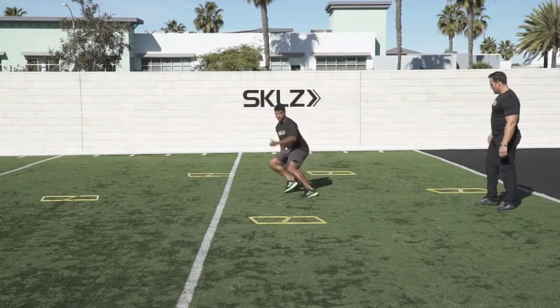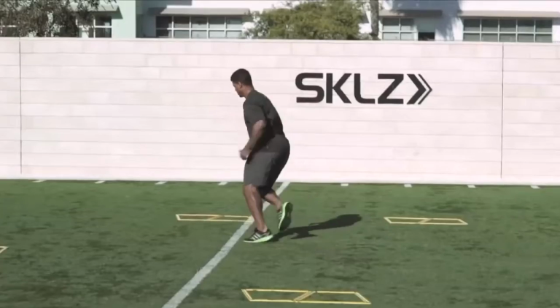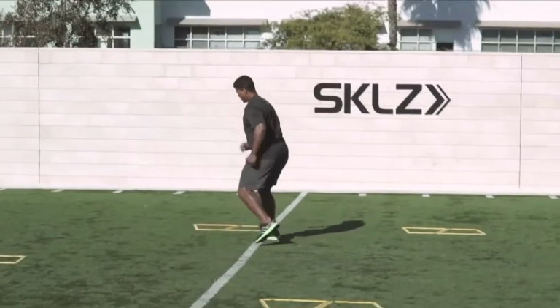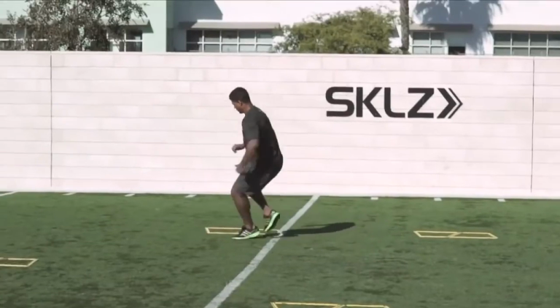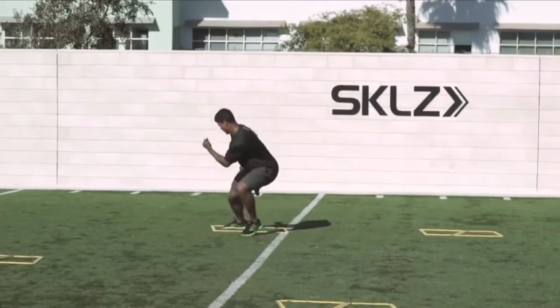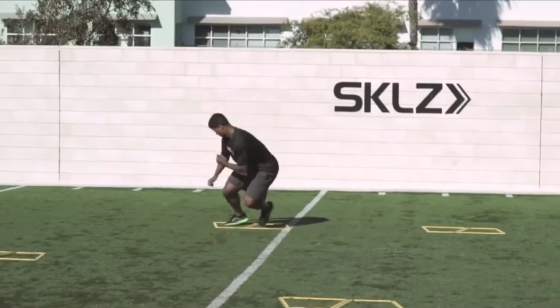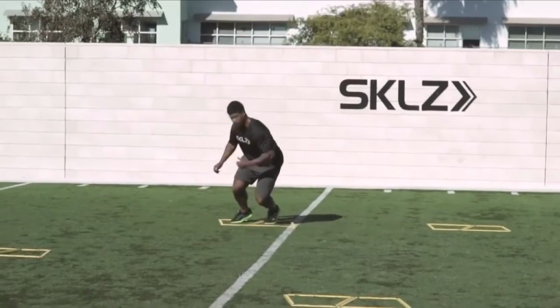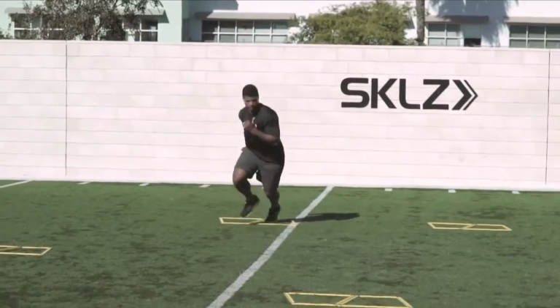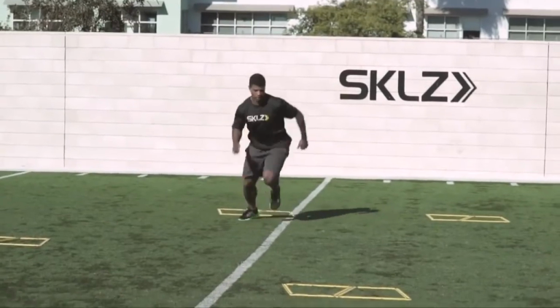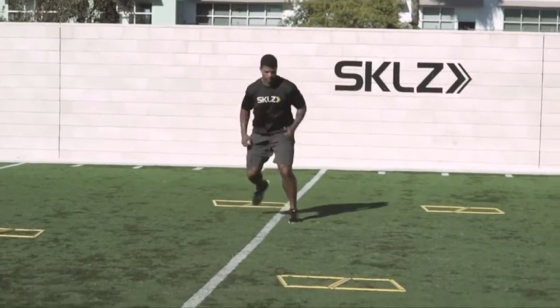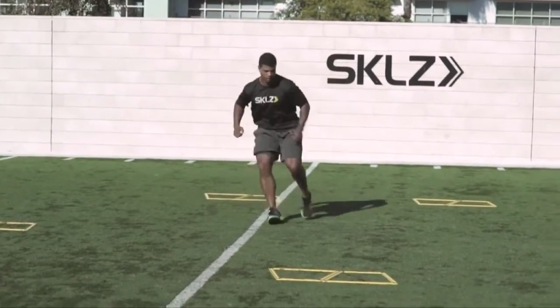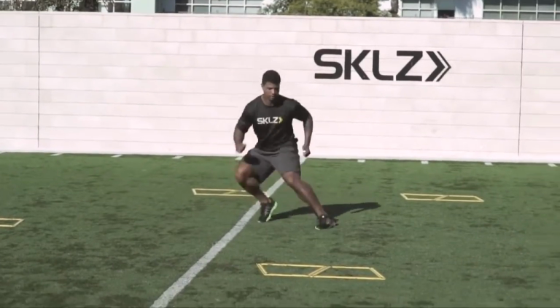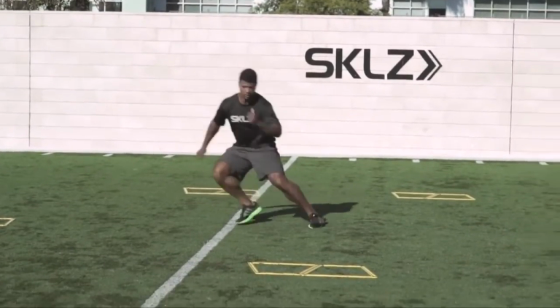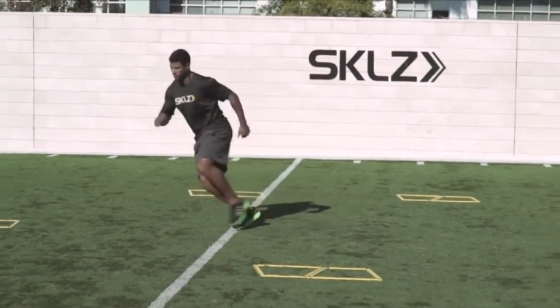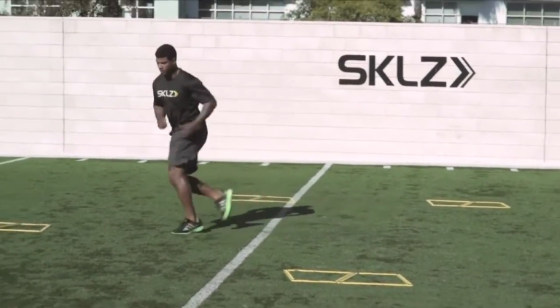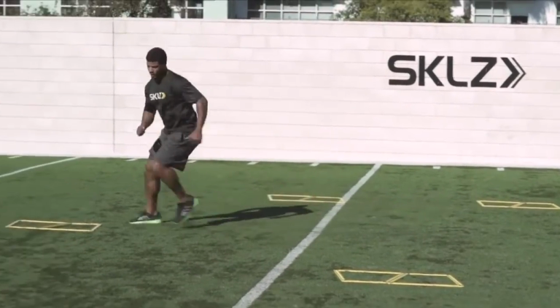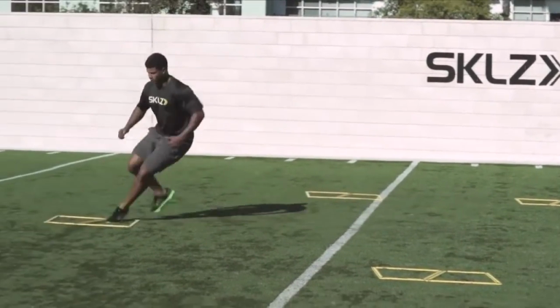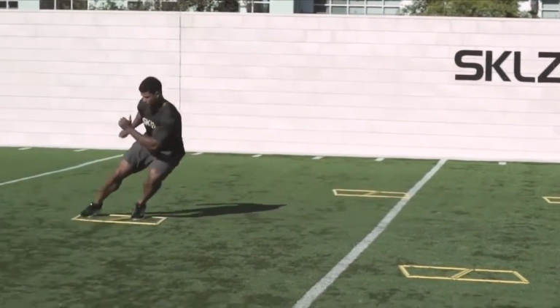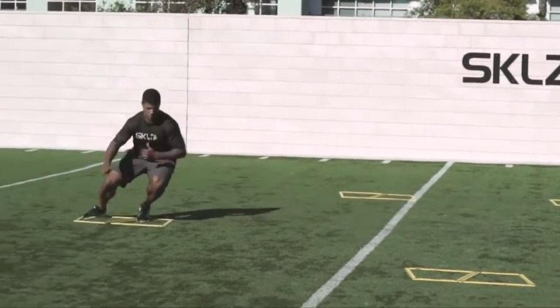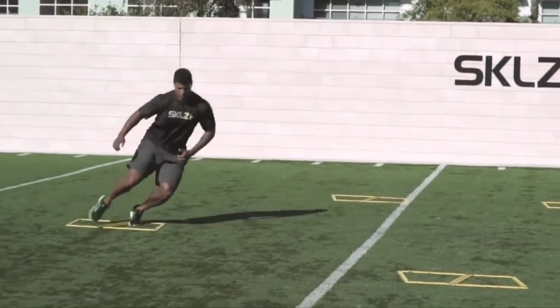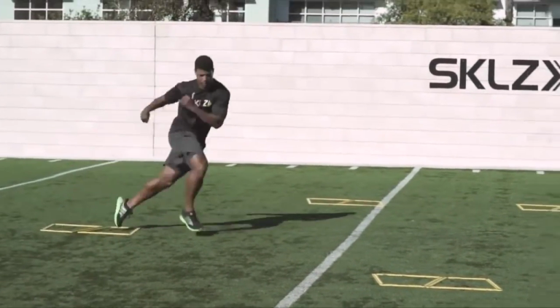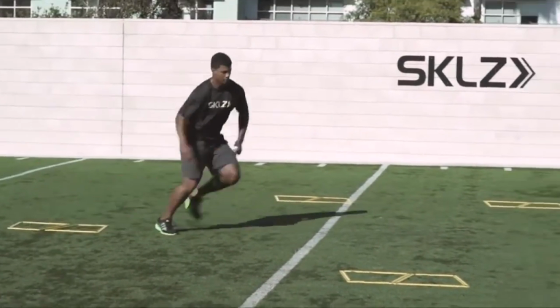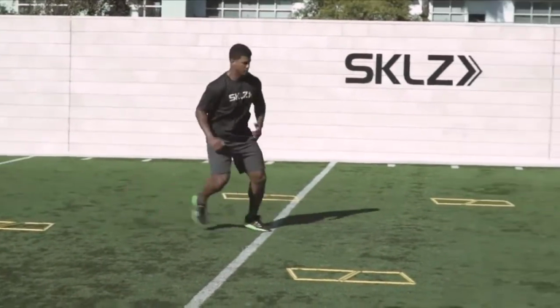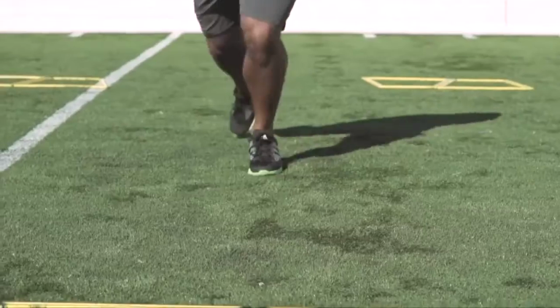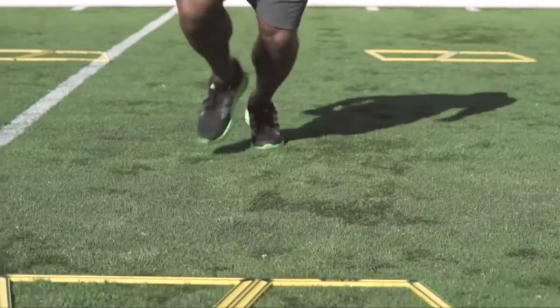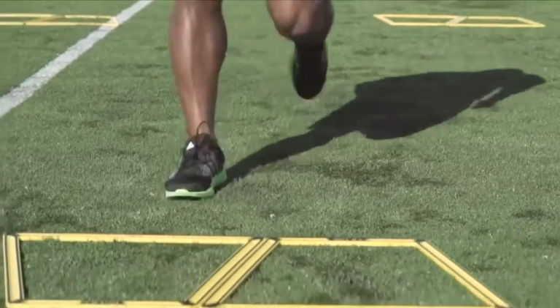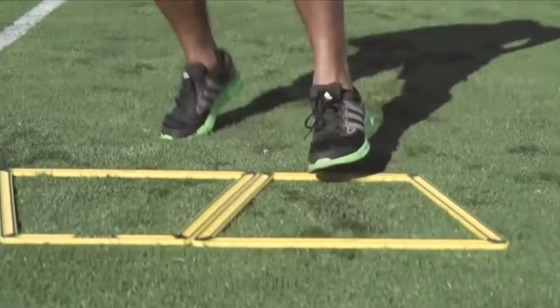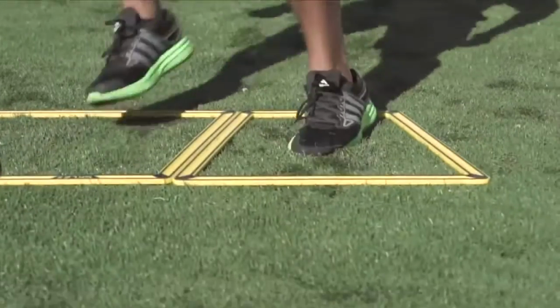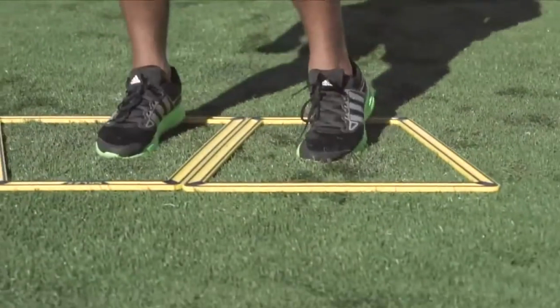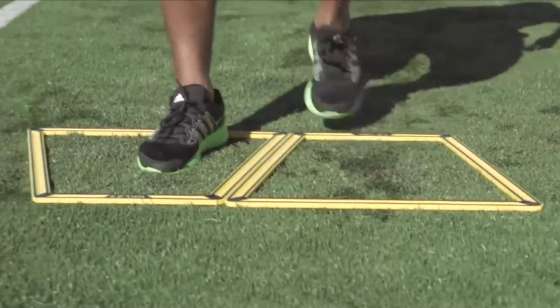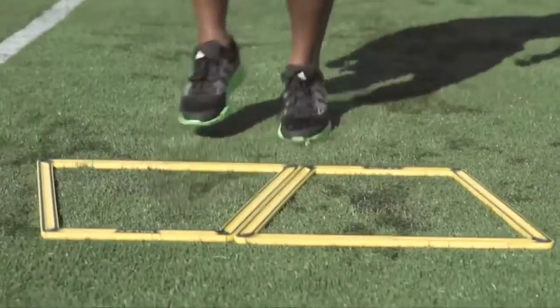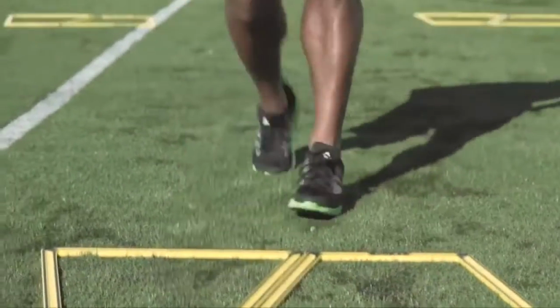Good, nice open step pattern. Out. And back. Very nice.